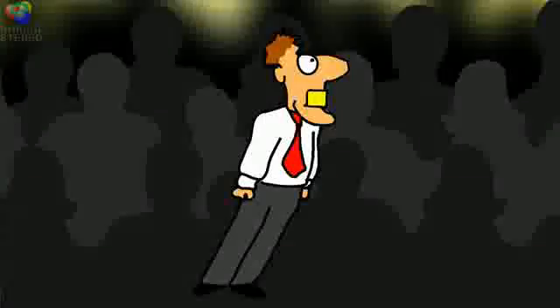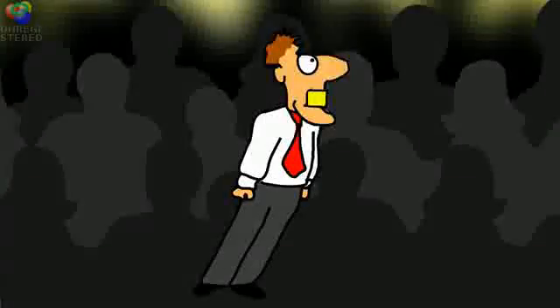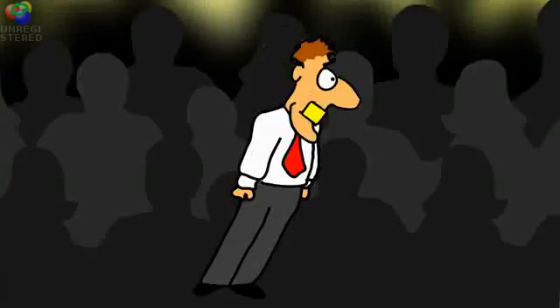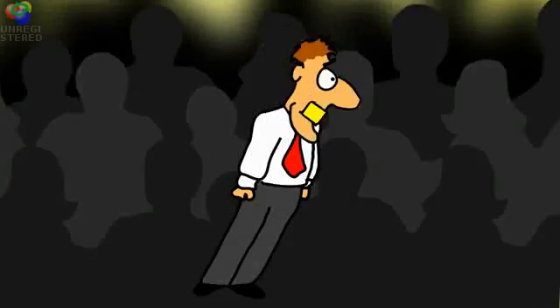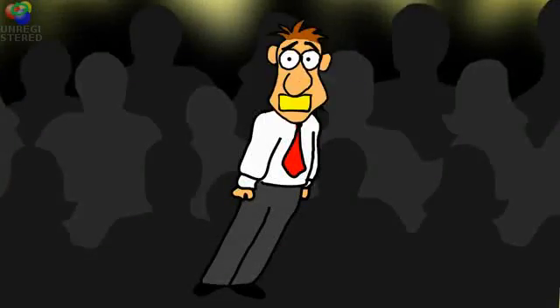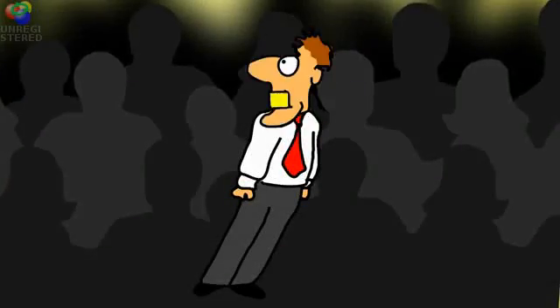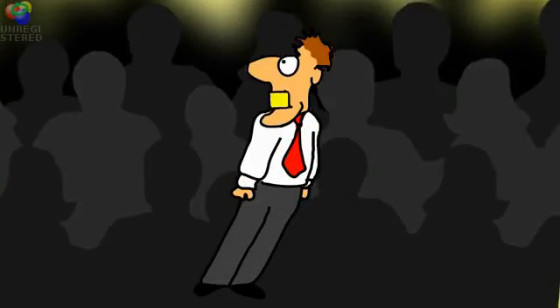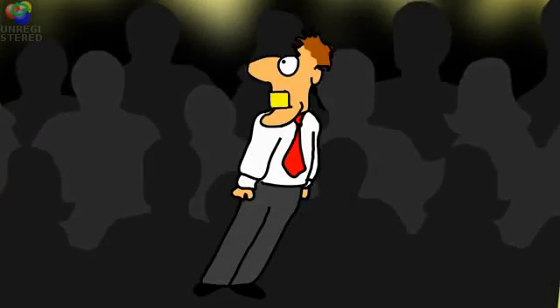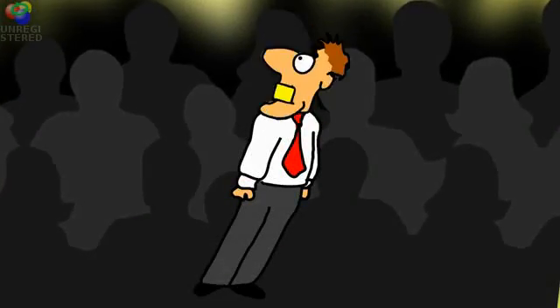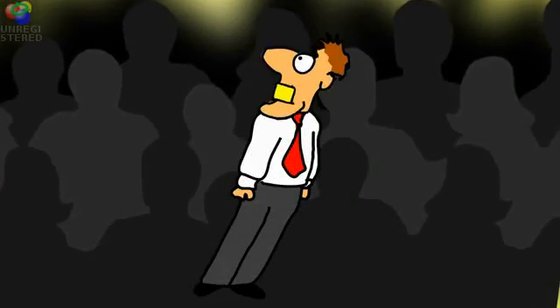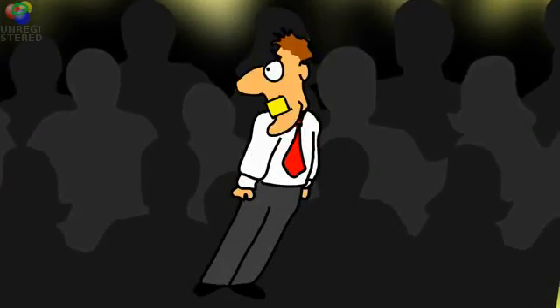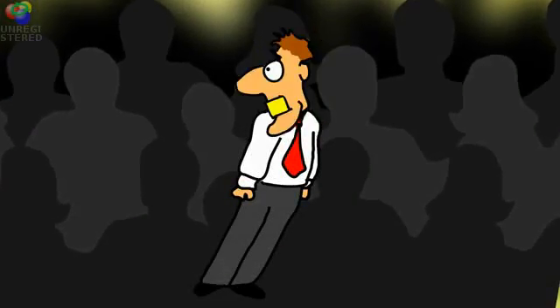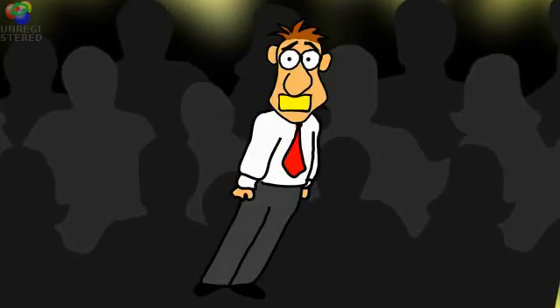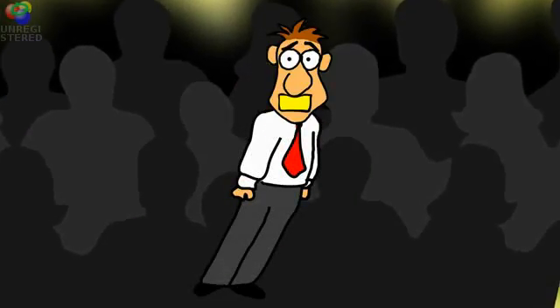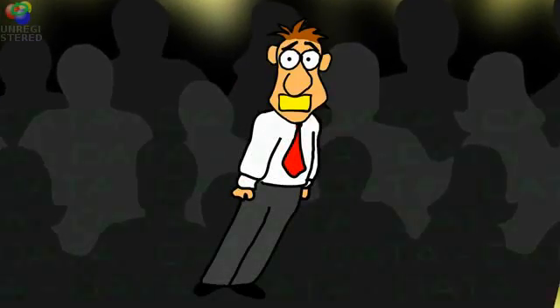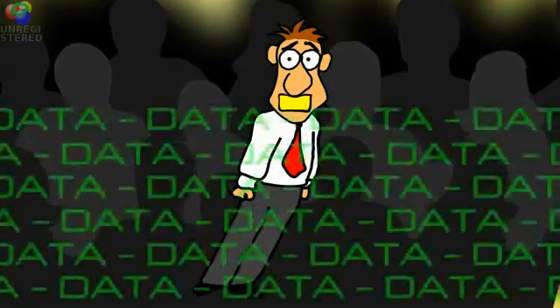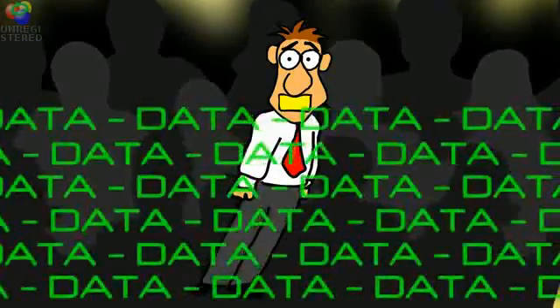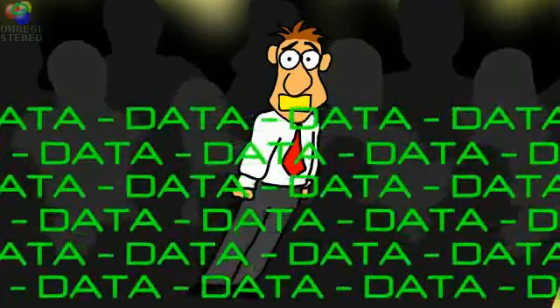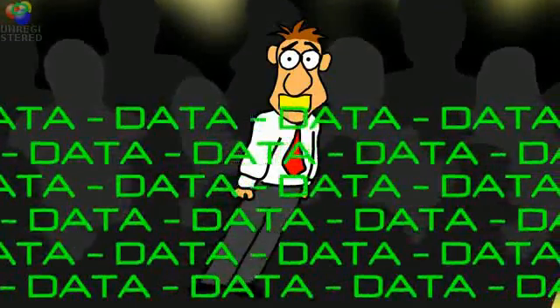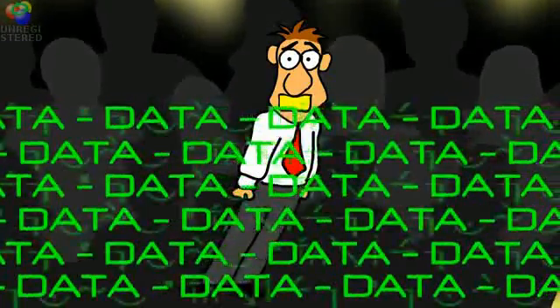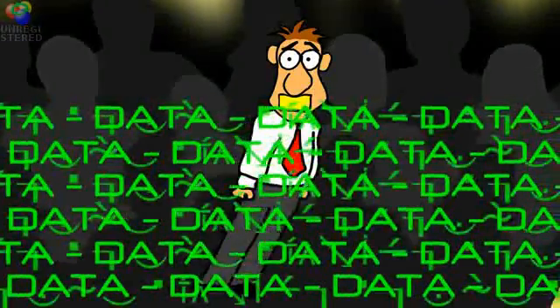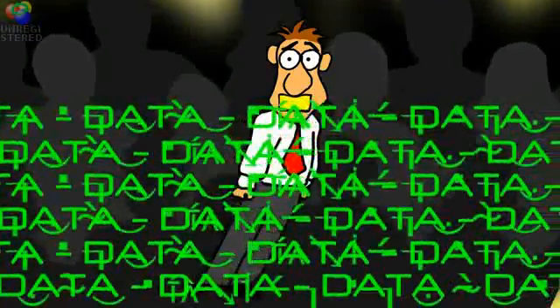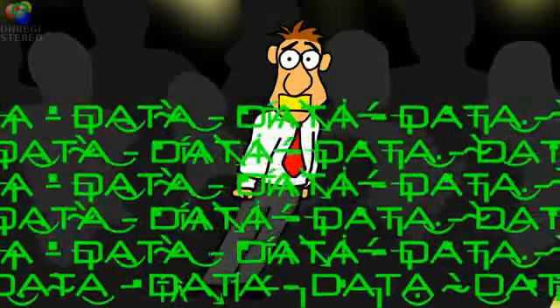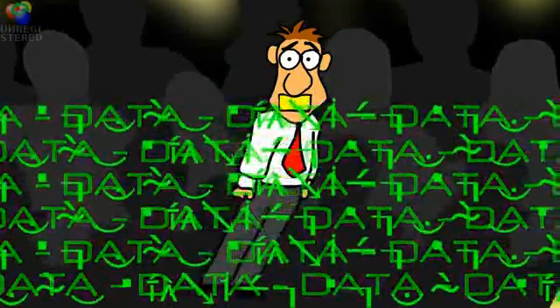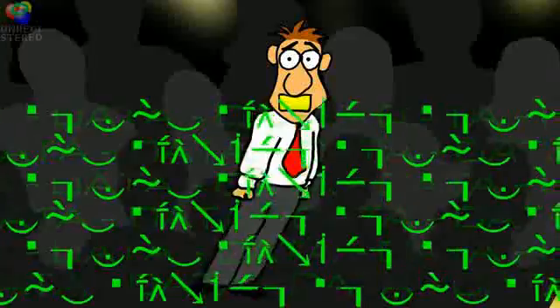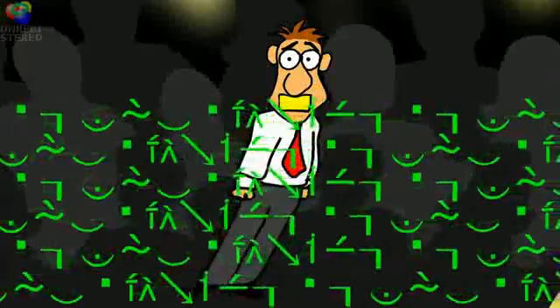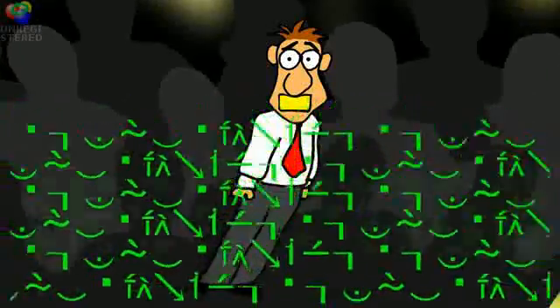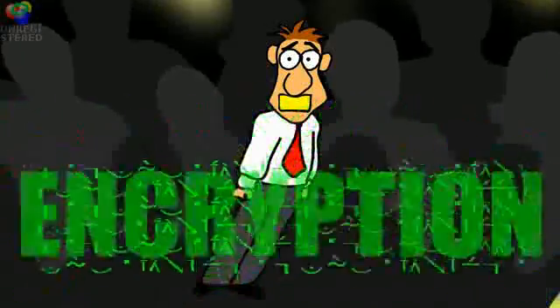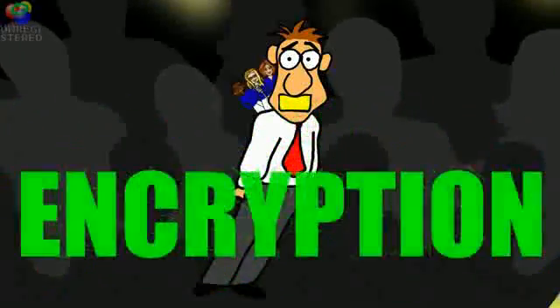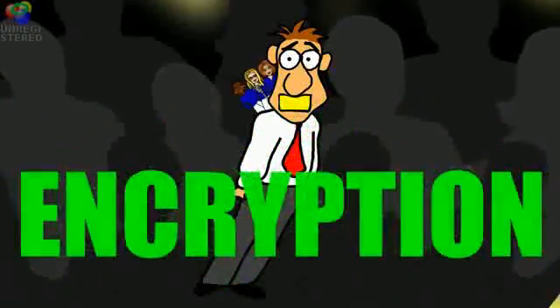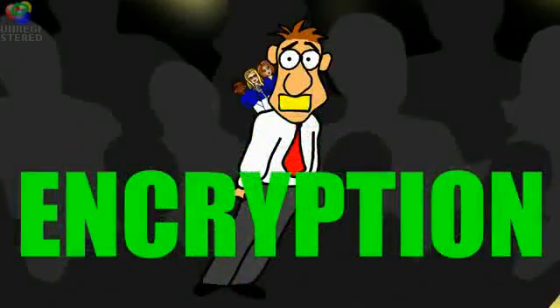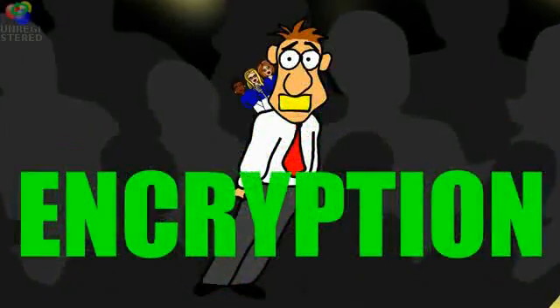Number four! You wouldn't shout your PIN aloud where any fool could listen, so don't even think about data without proper encryption!